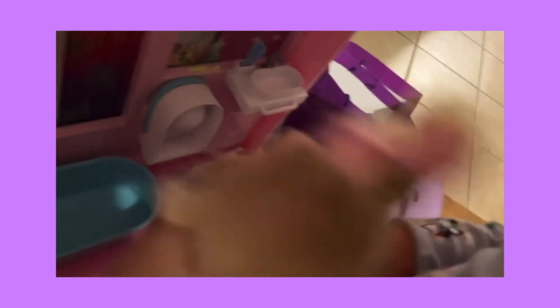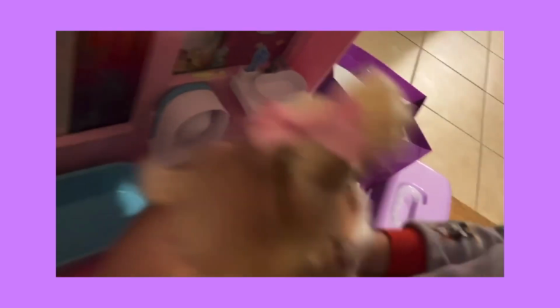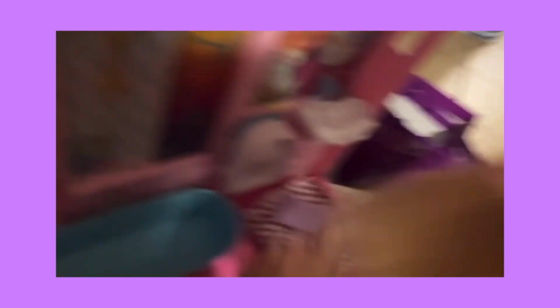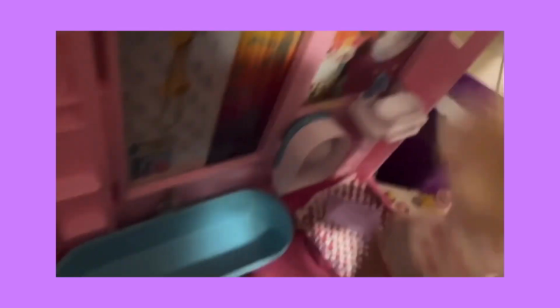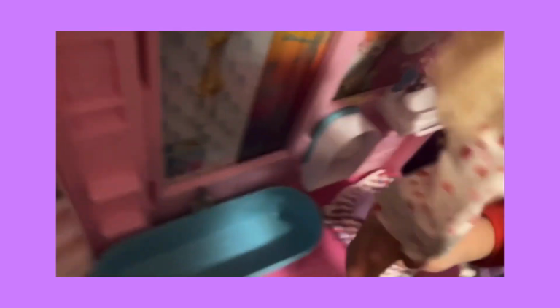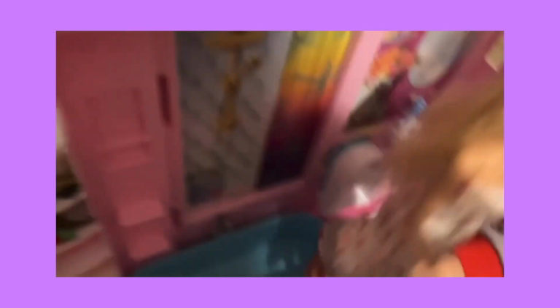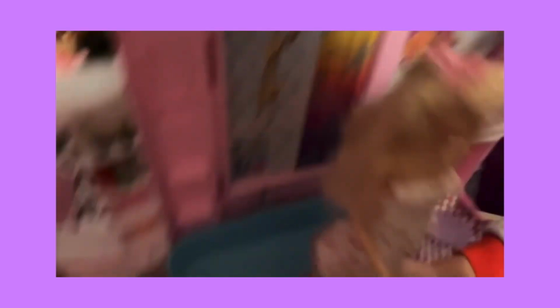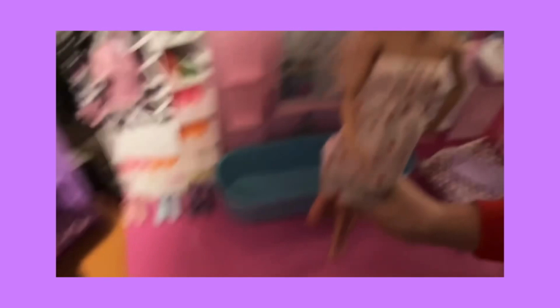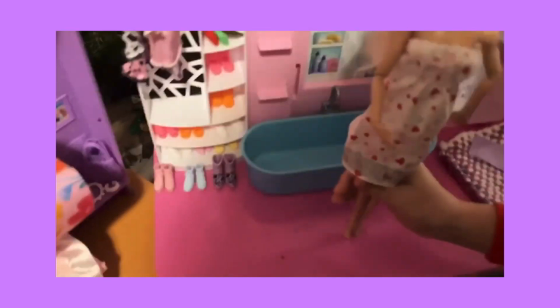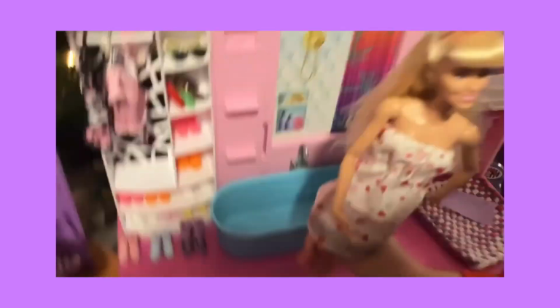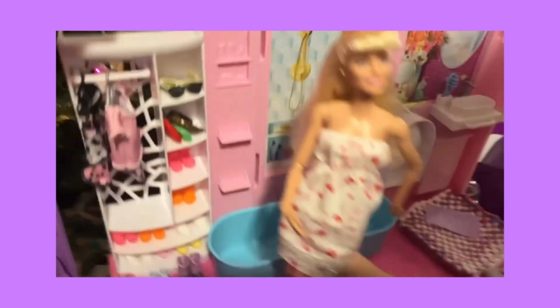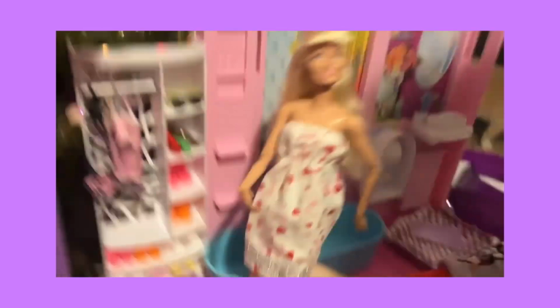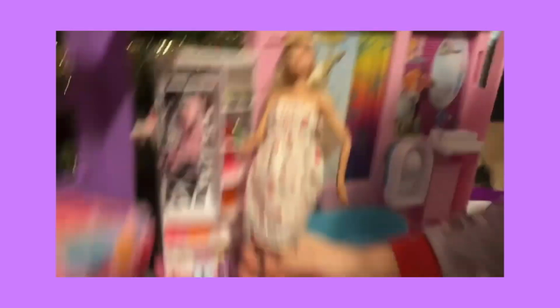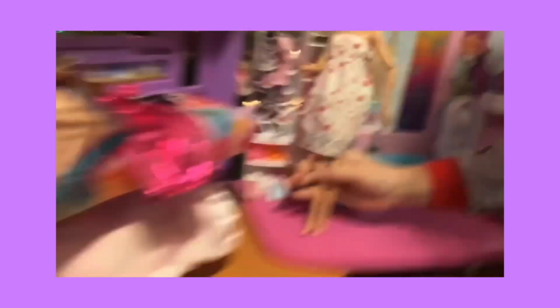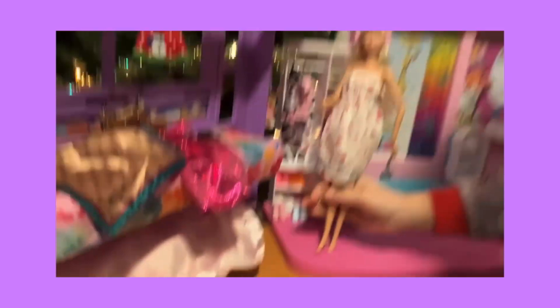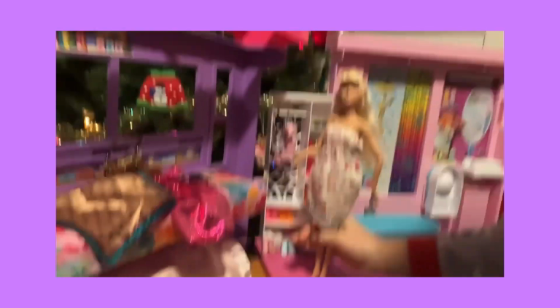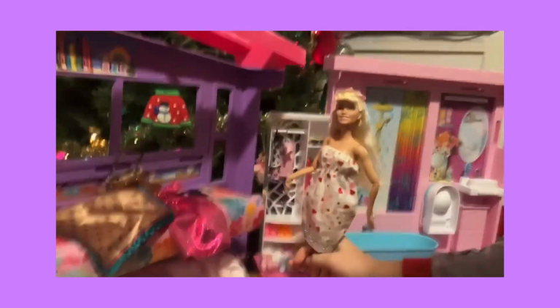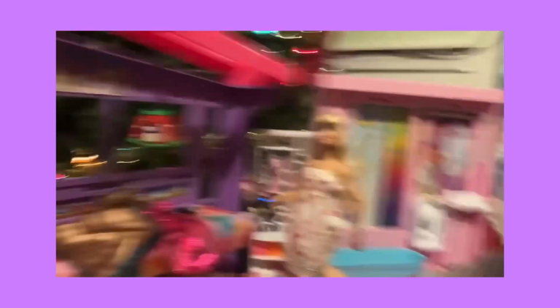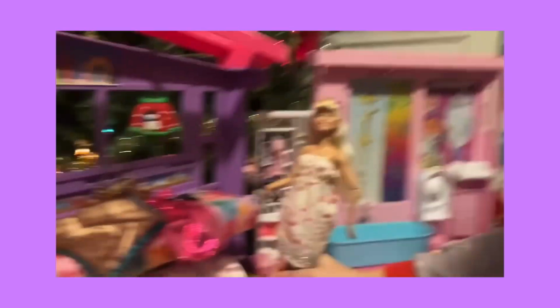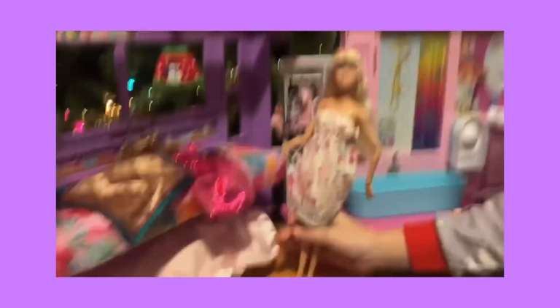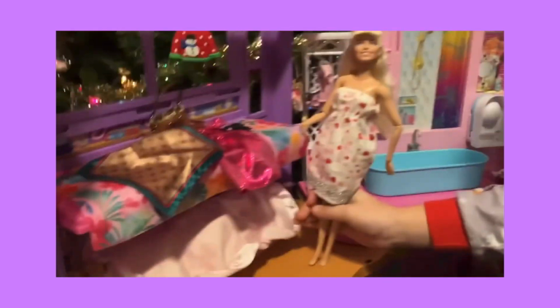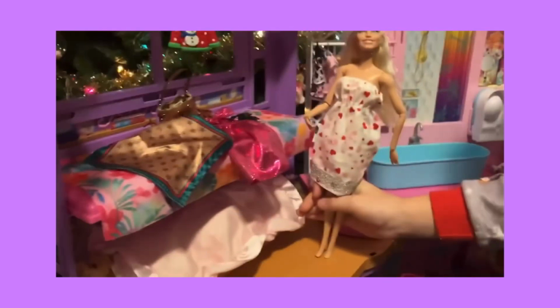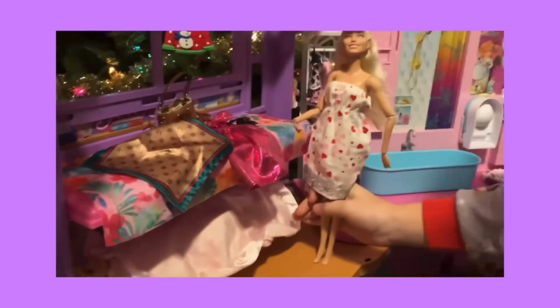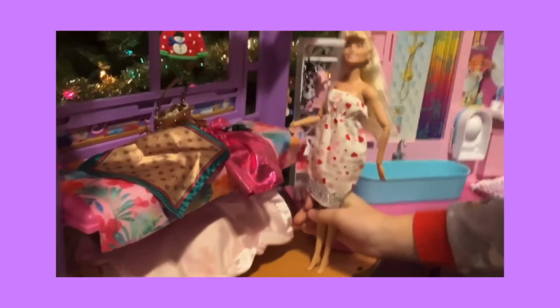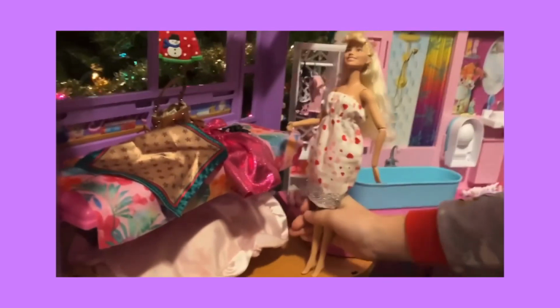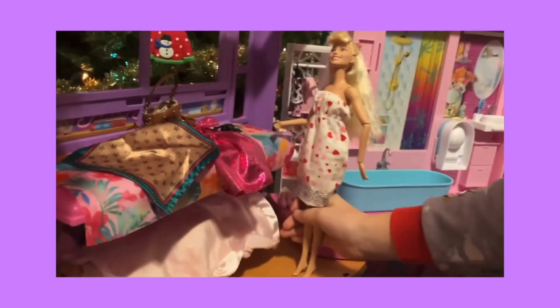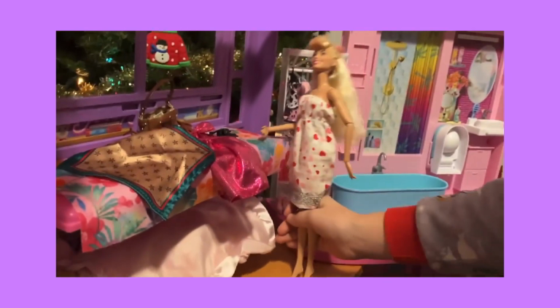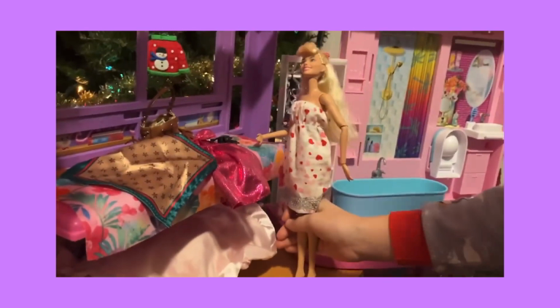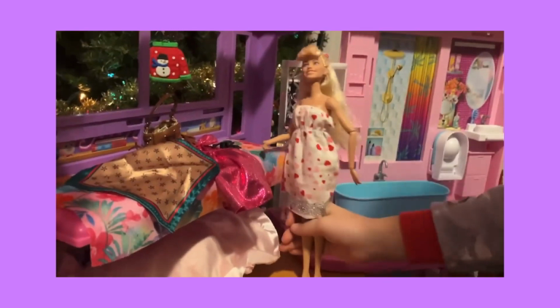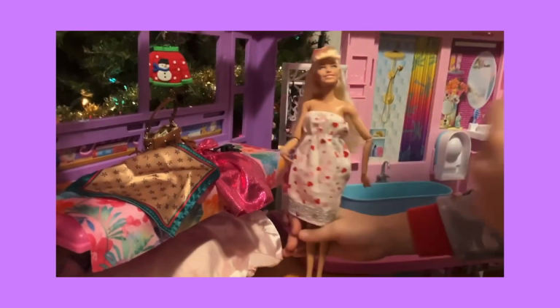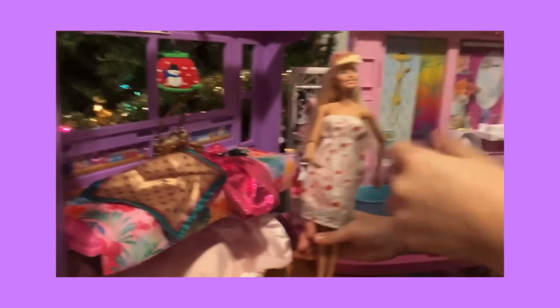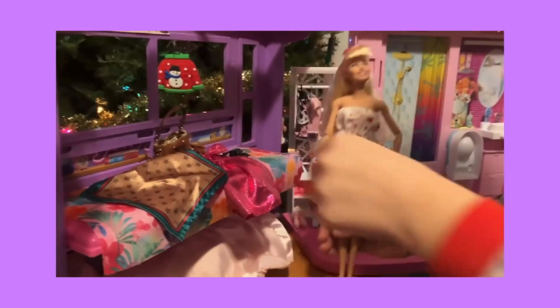Alright, now she'll get dressed. I'm going to pick out some things for the day.